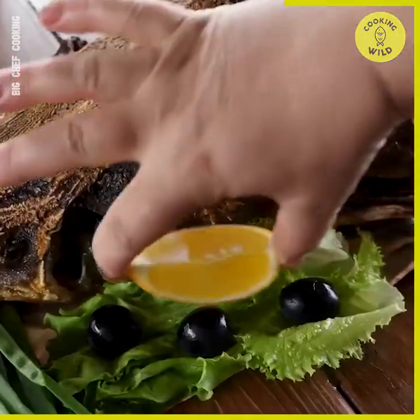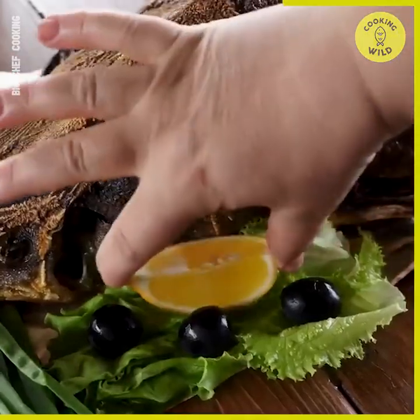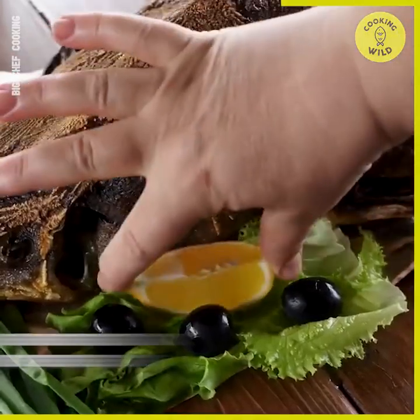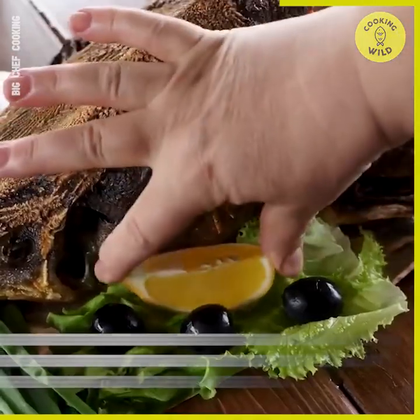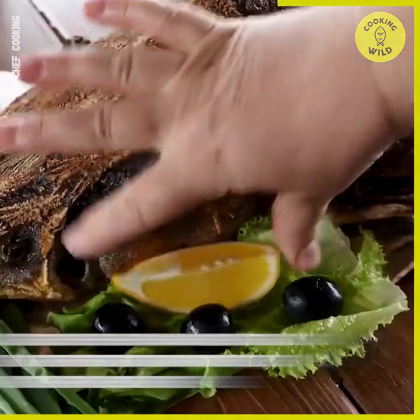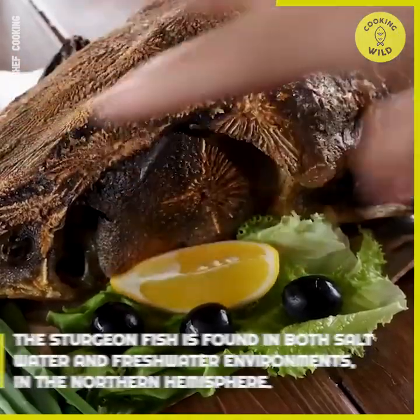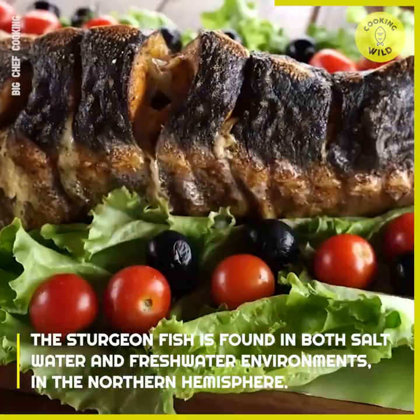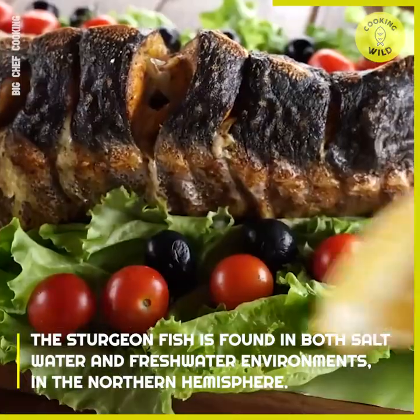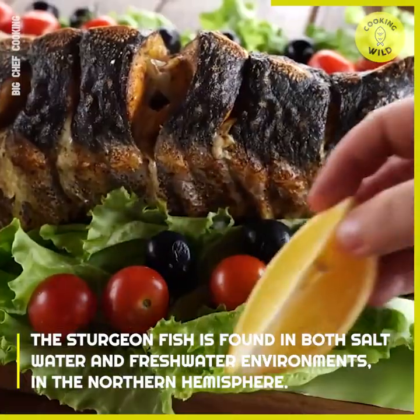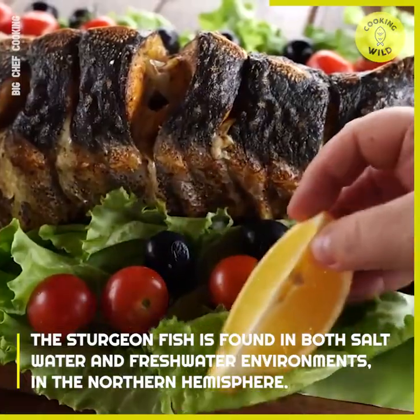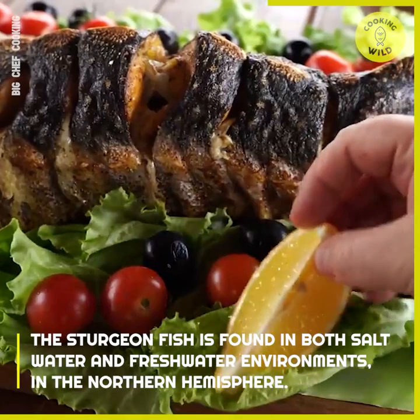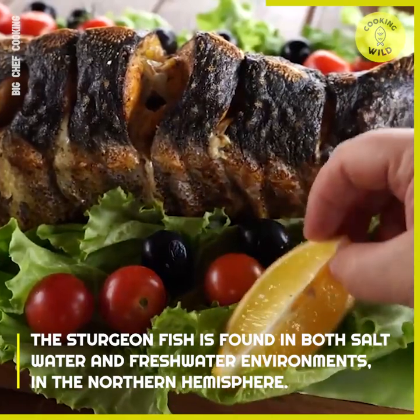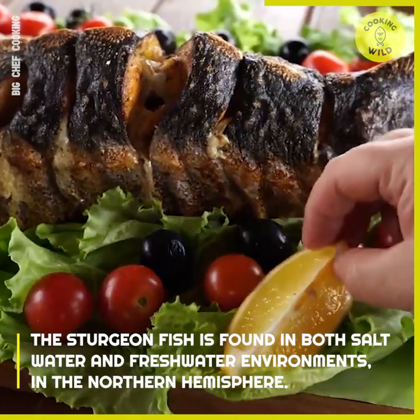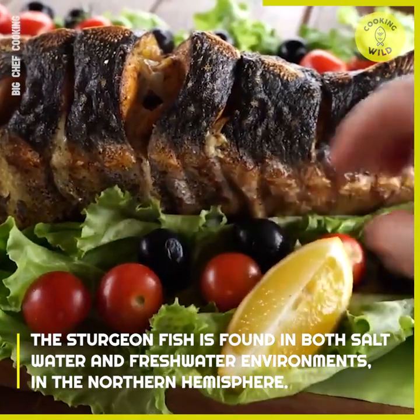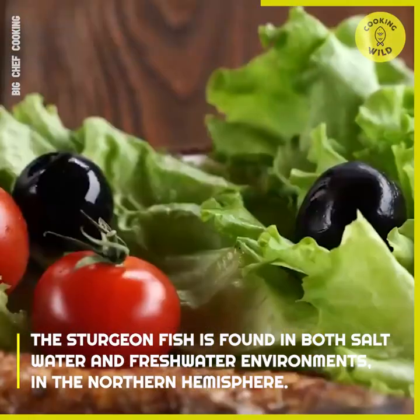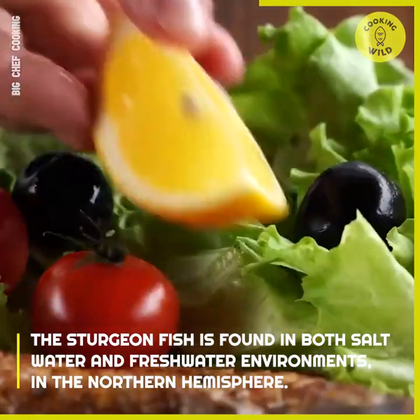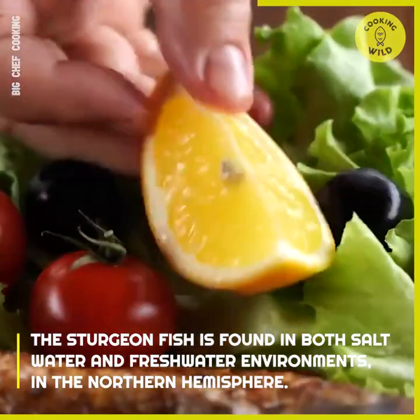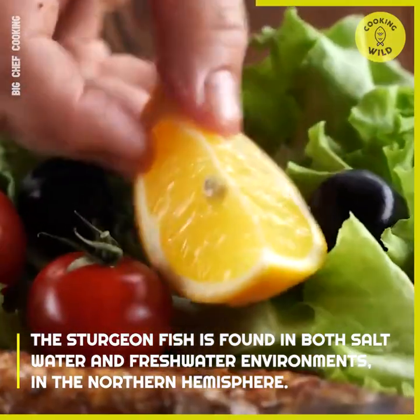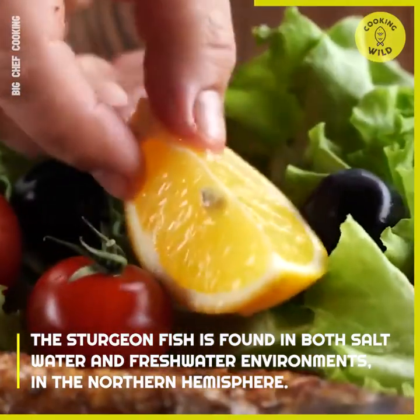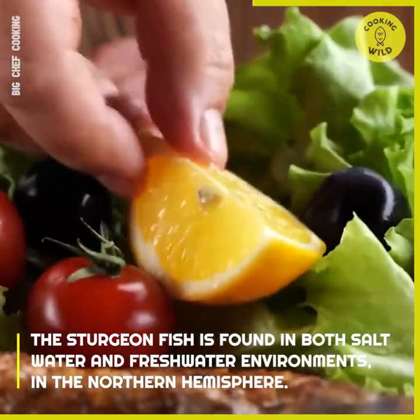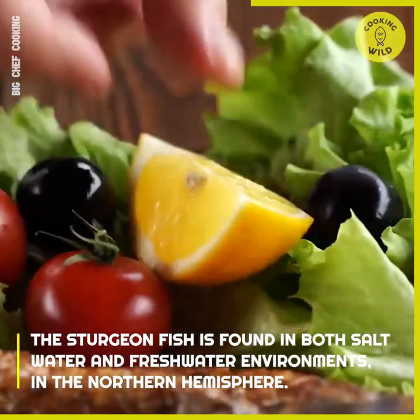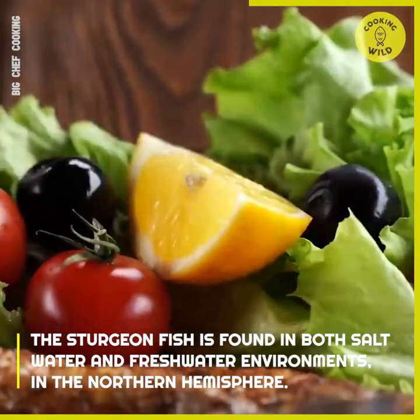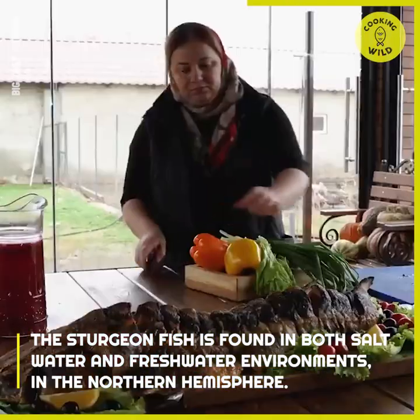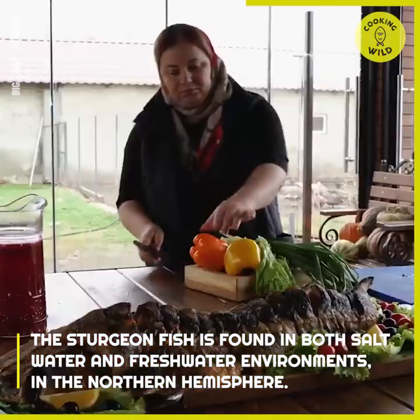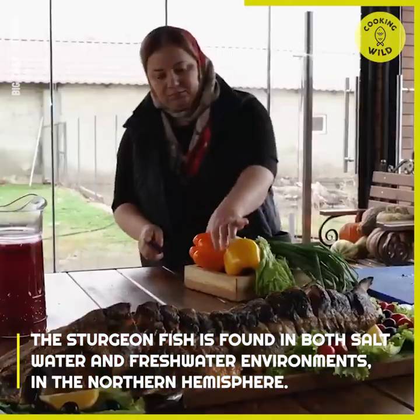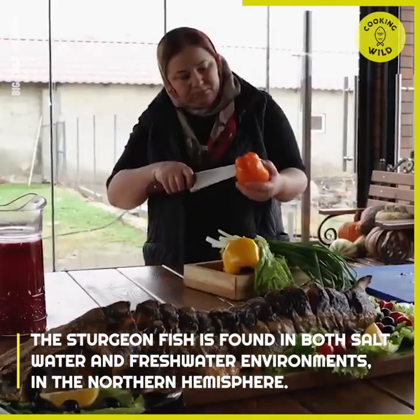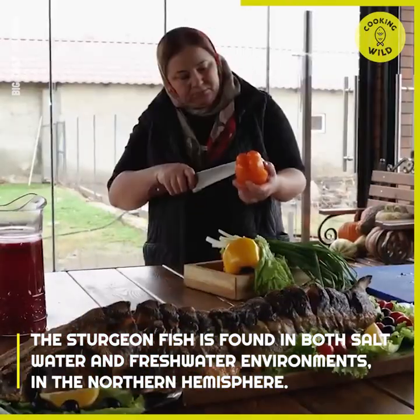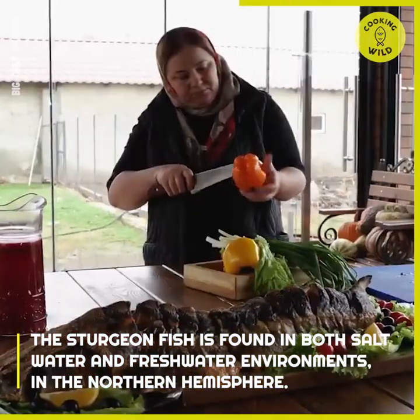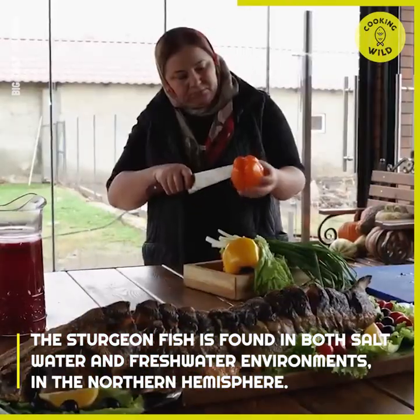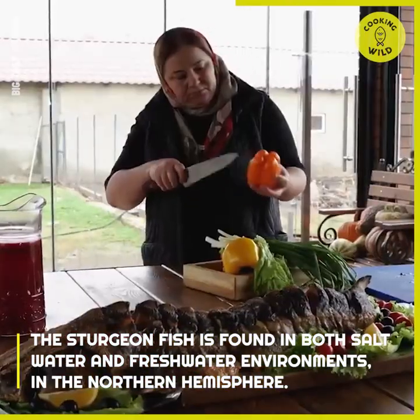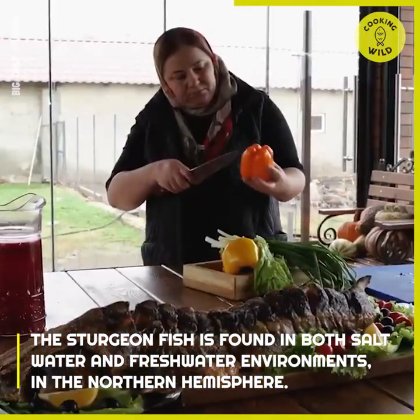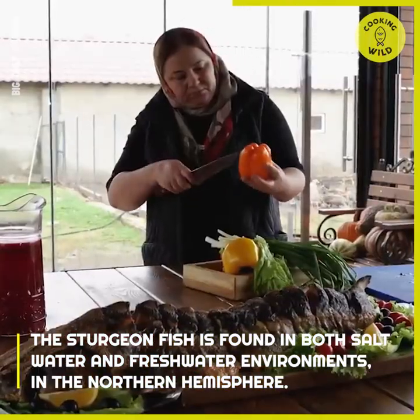The sturgeon fish is found in both saltwater and freshwater environments in the Northern Hemisphere.